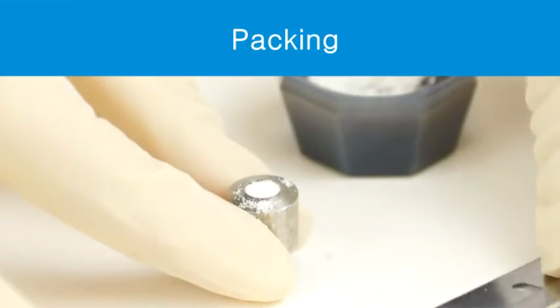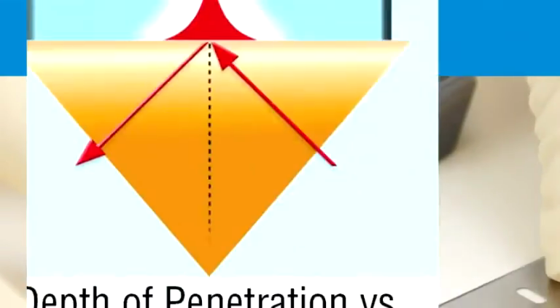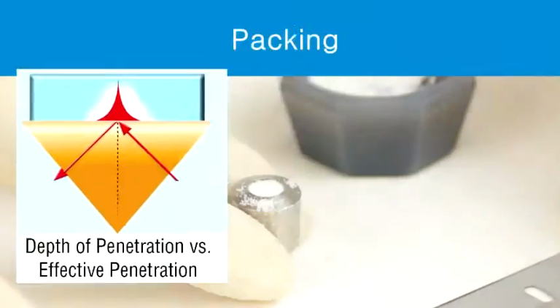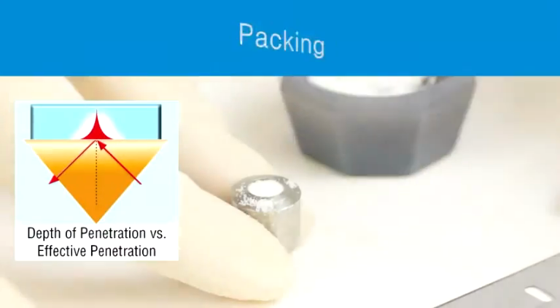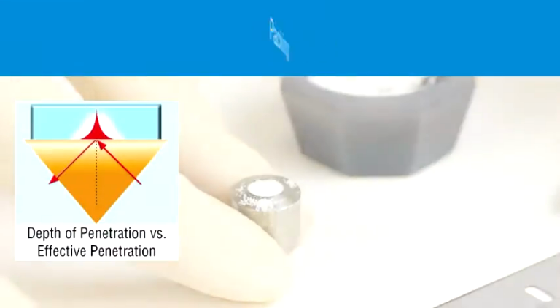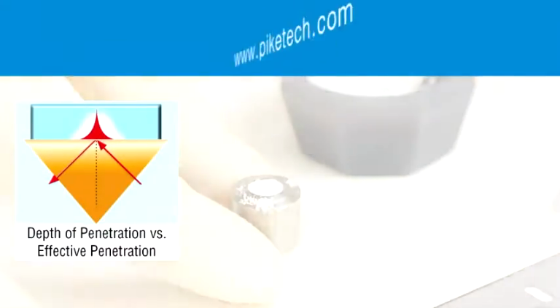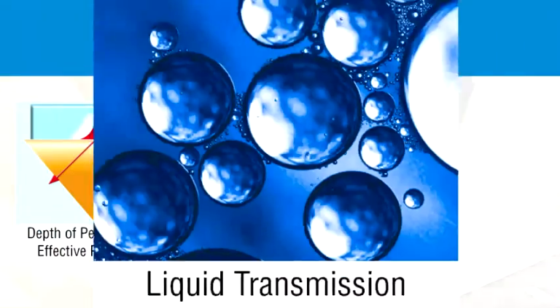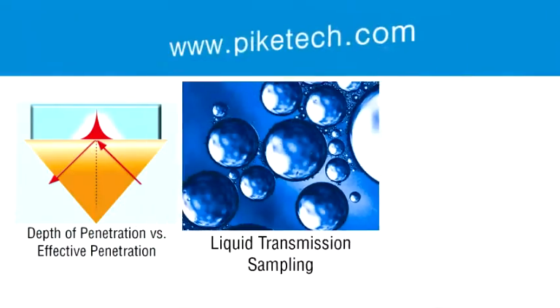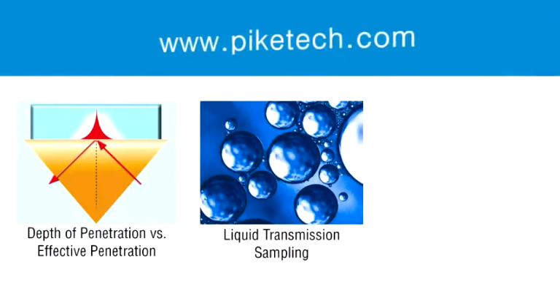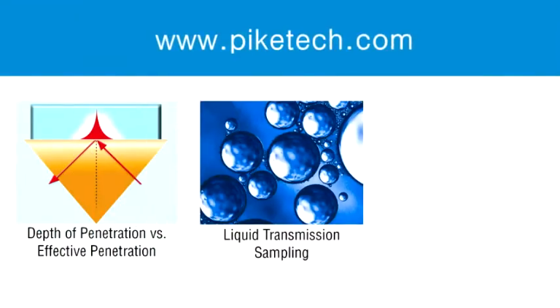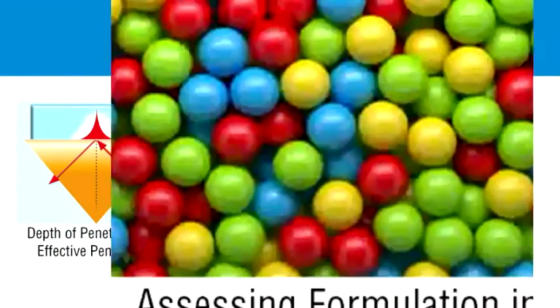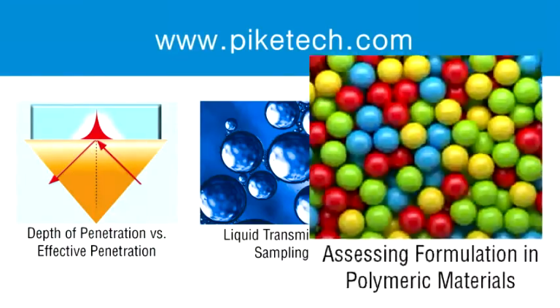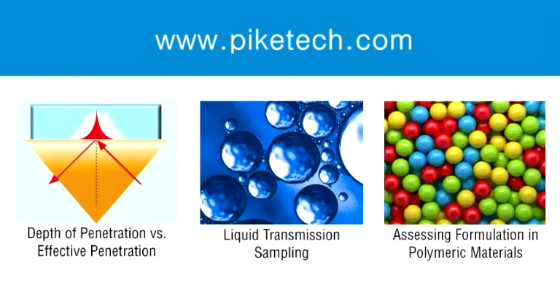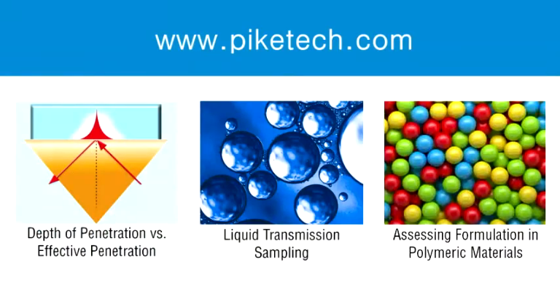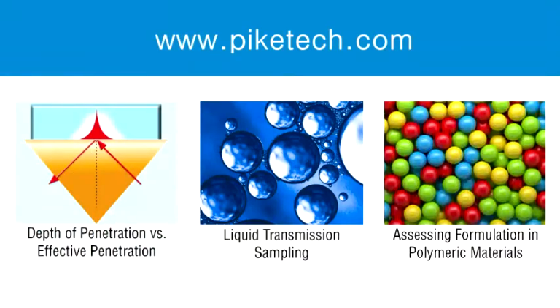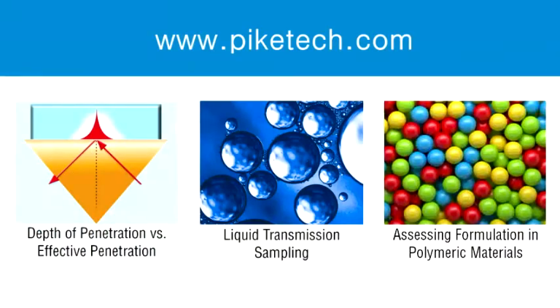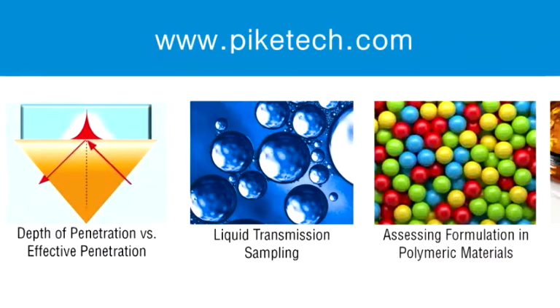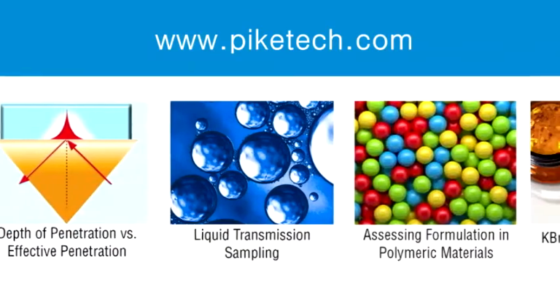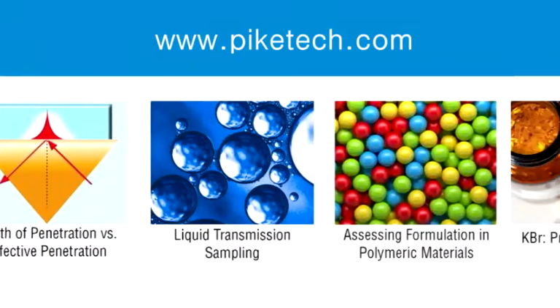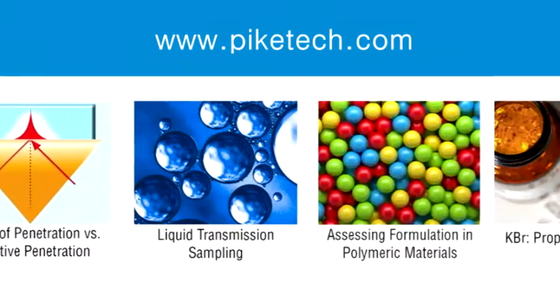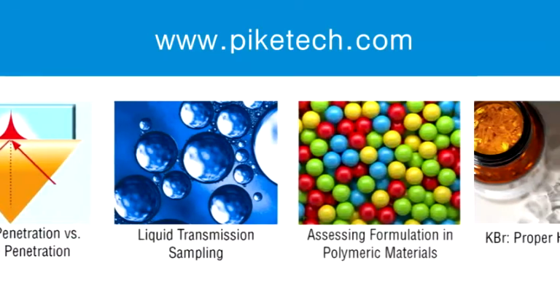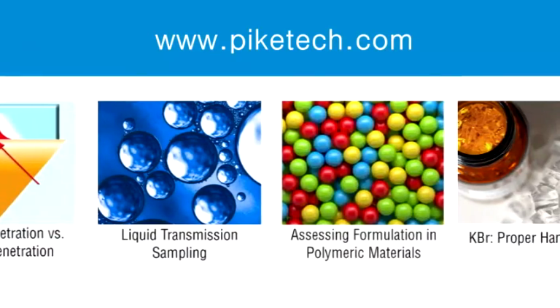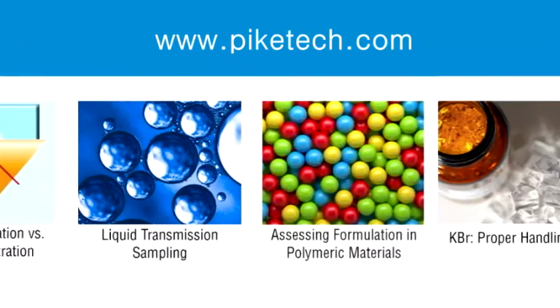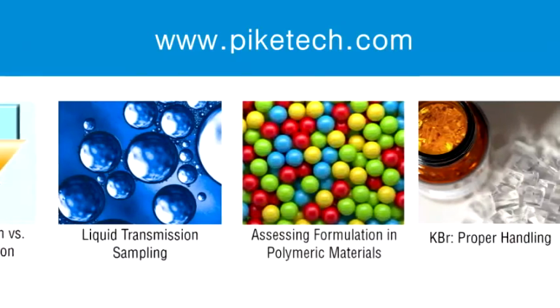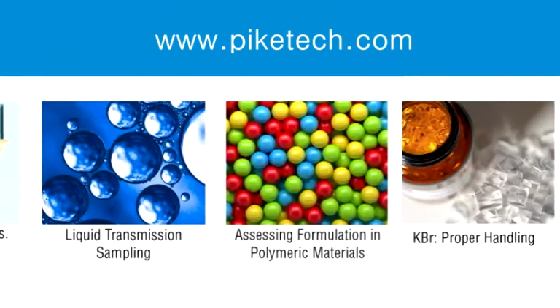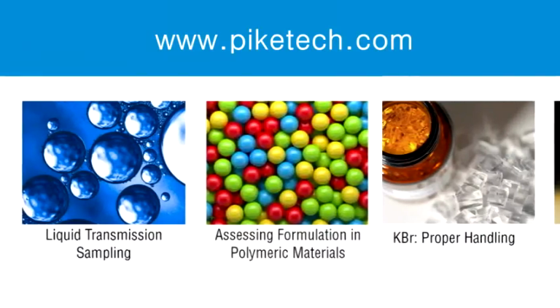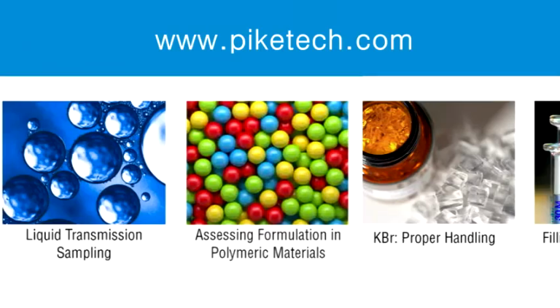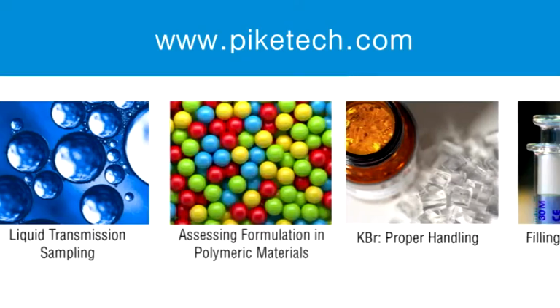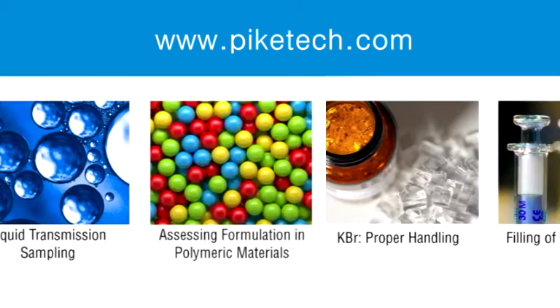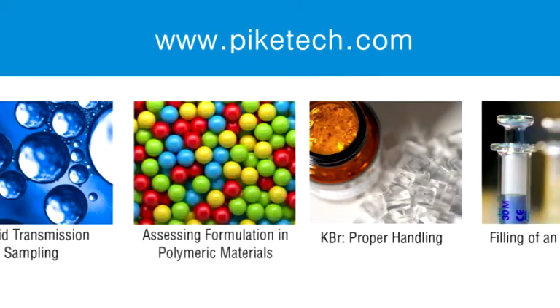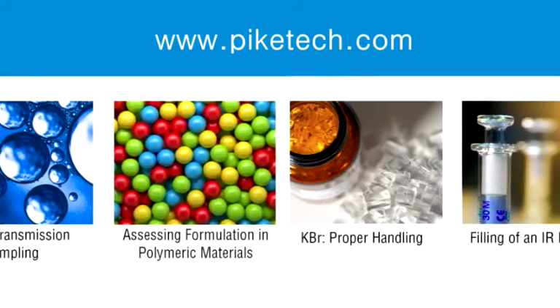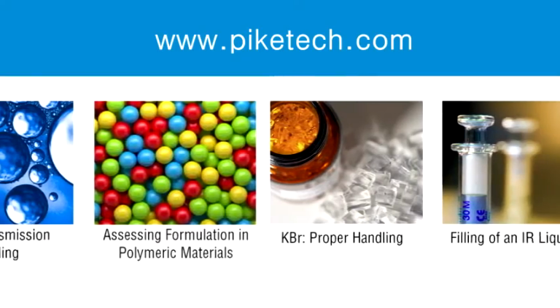We invite you to visit our website to view other videos in our archived v-reflections newsletters.